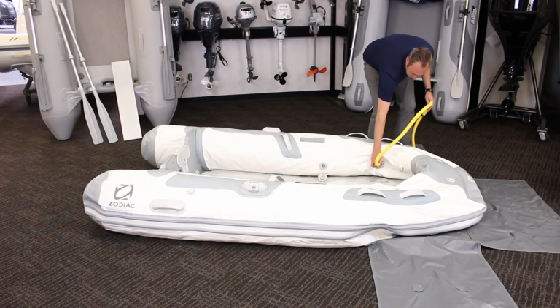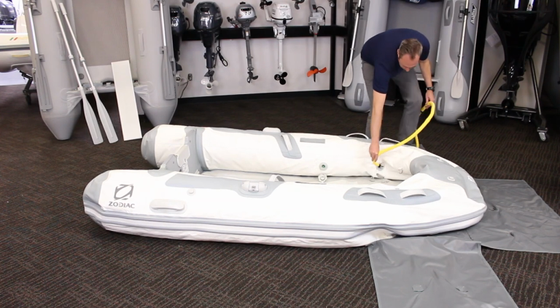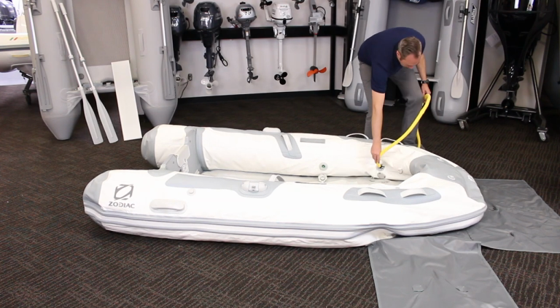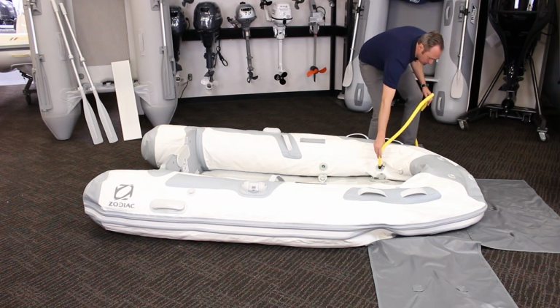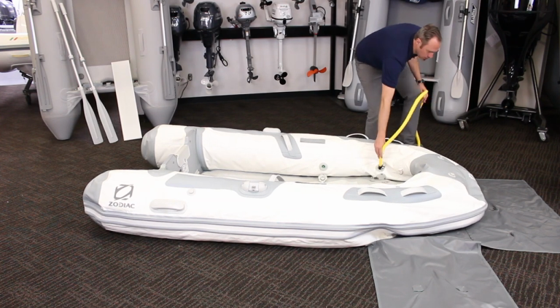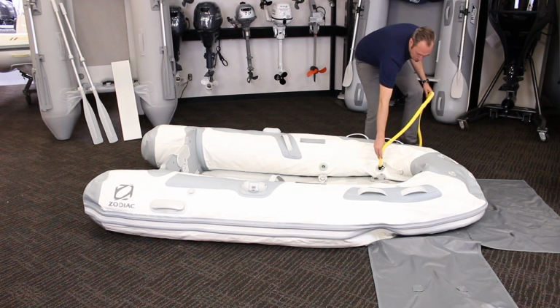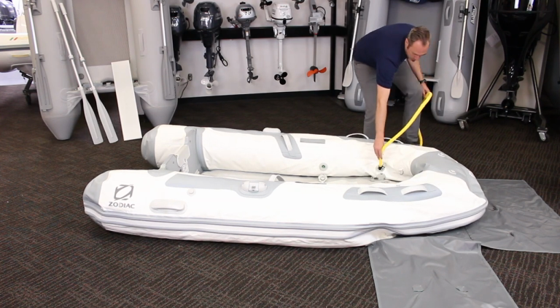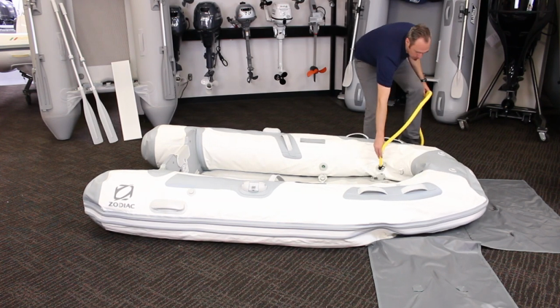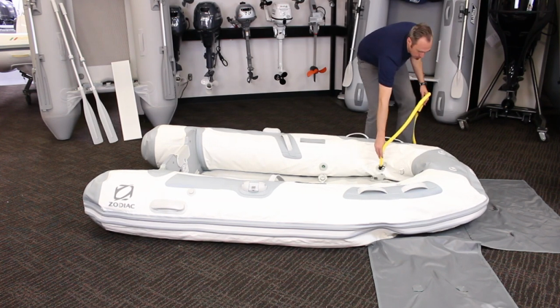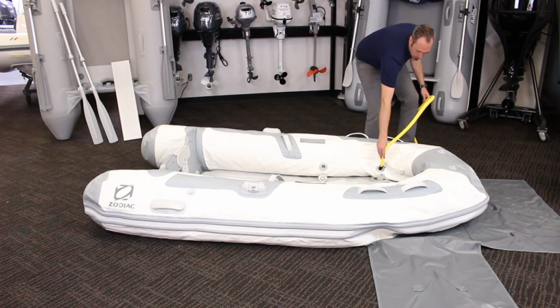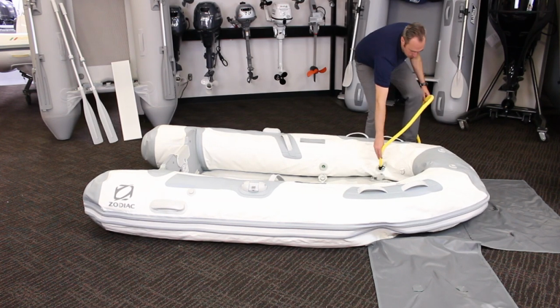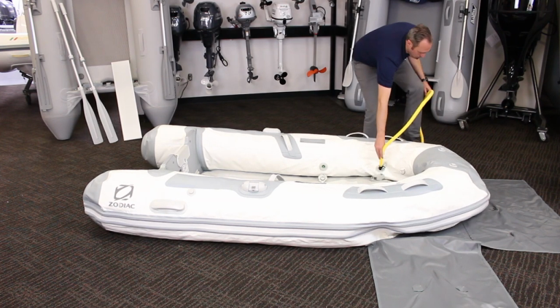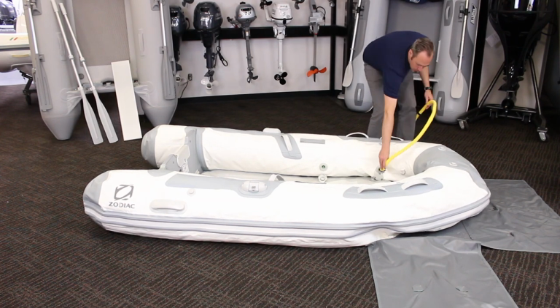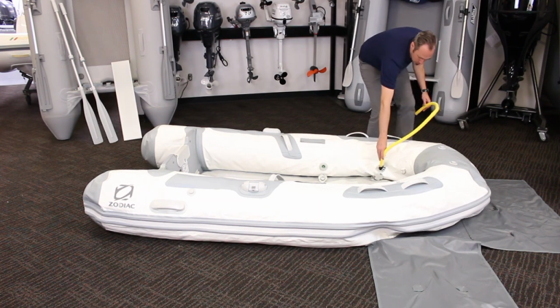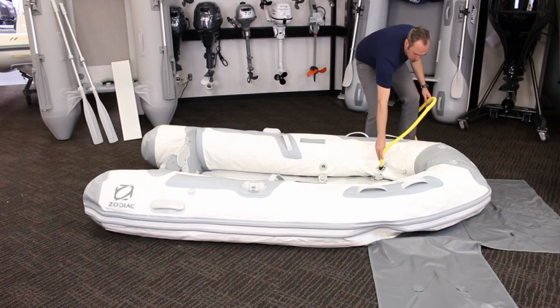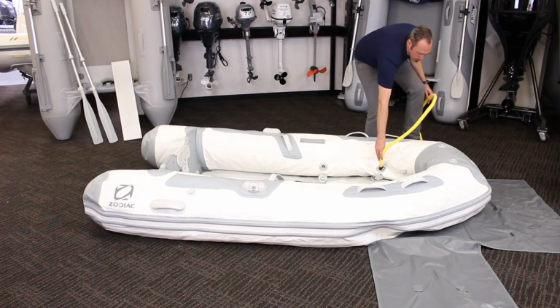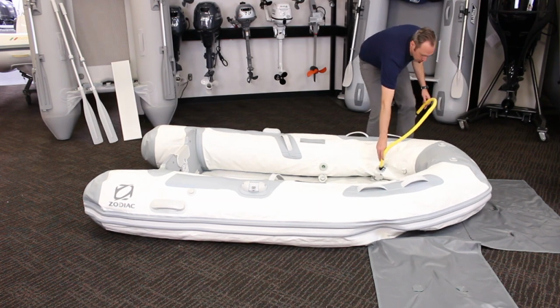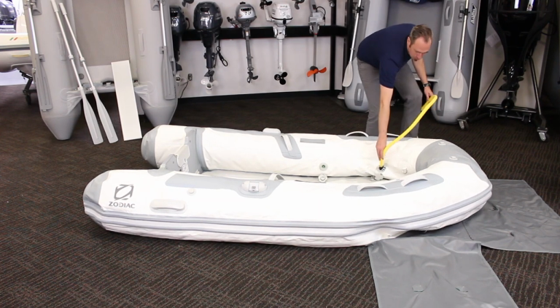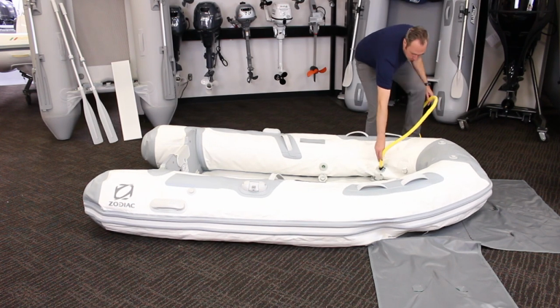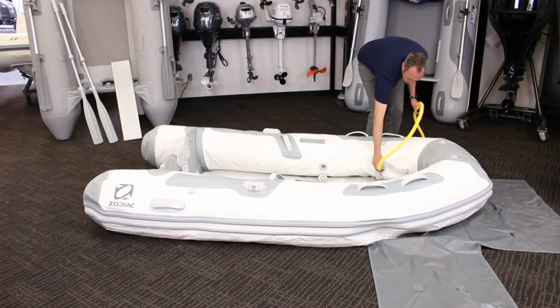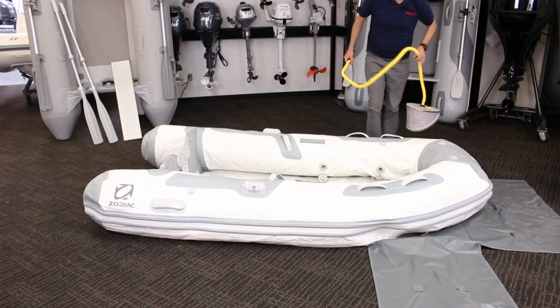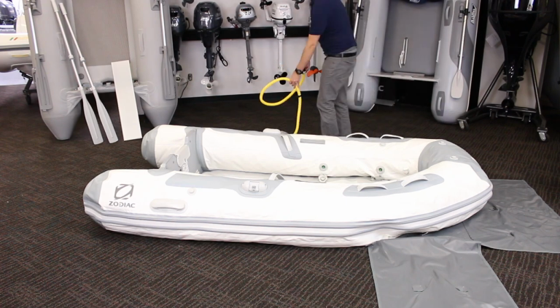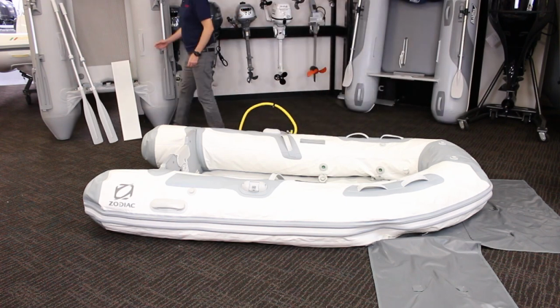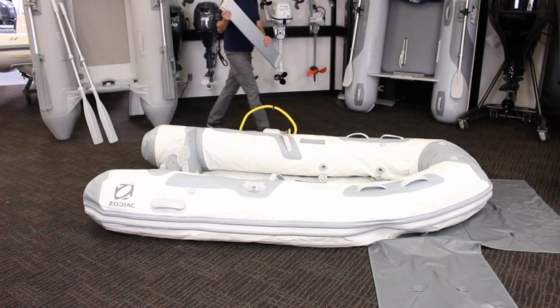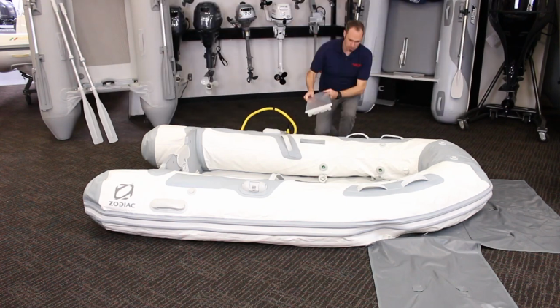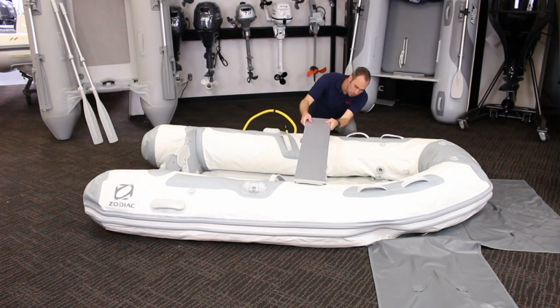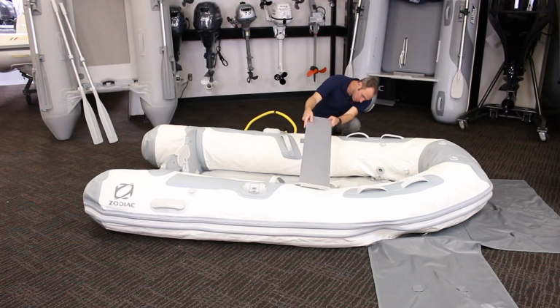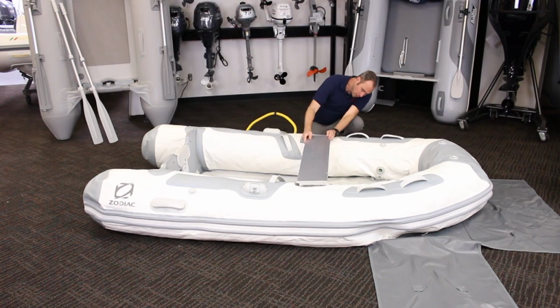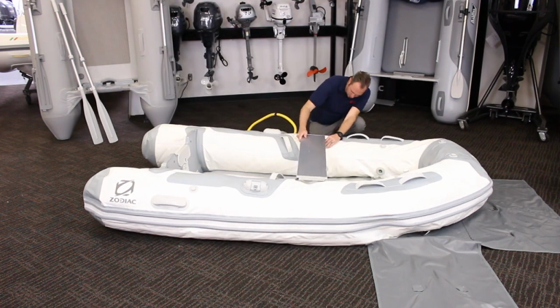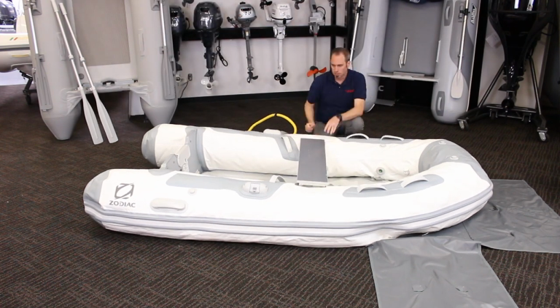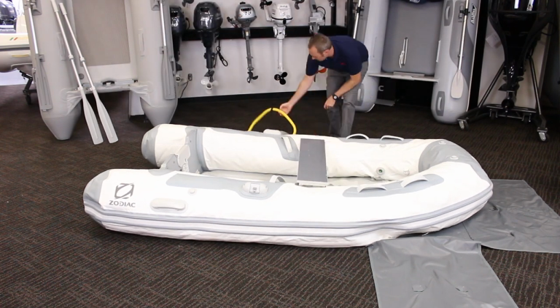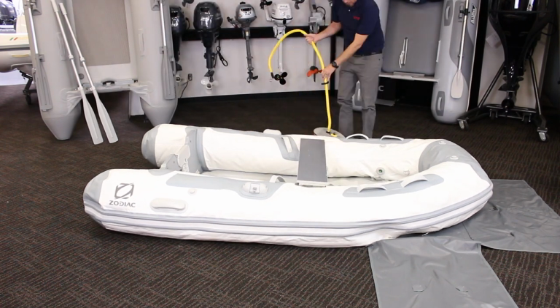At this point, if you're going to put your seat on, now is the time as it will be easy to do while the boat is still flexible.